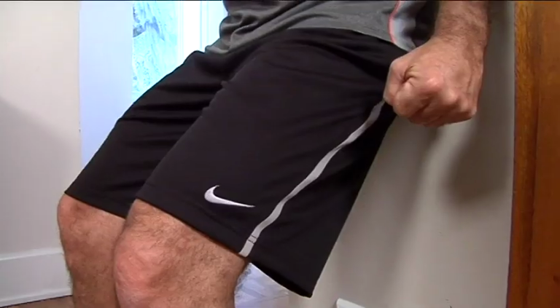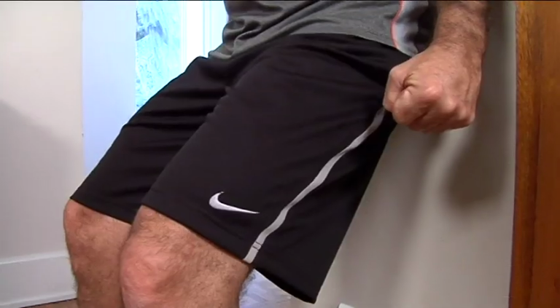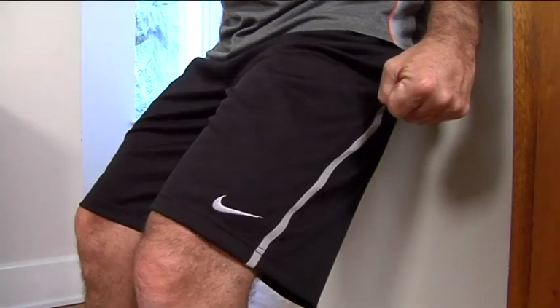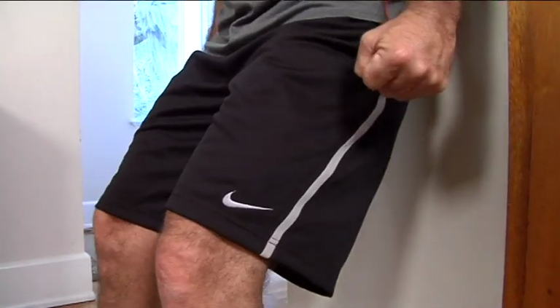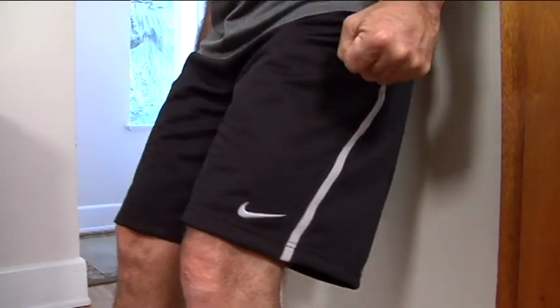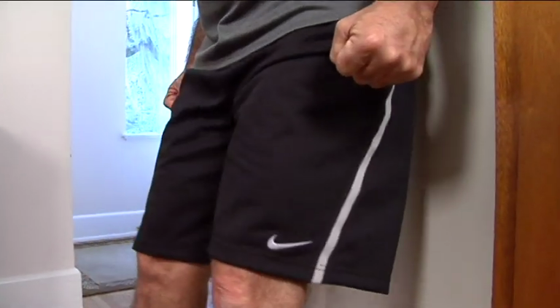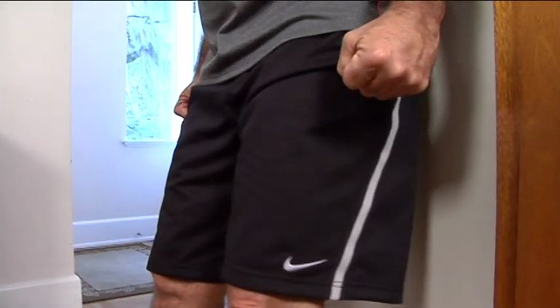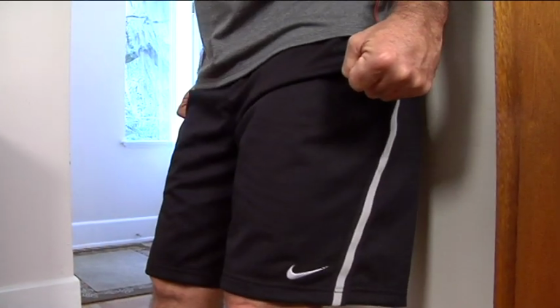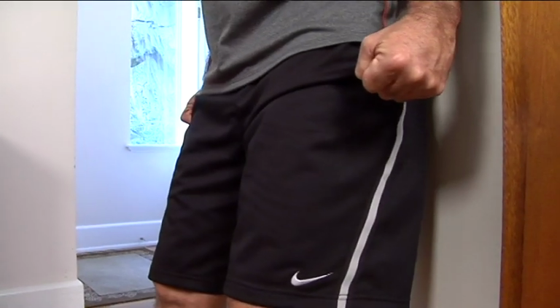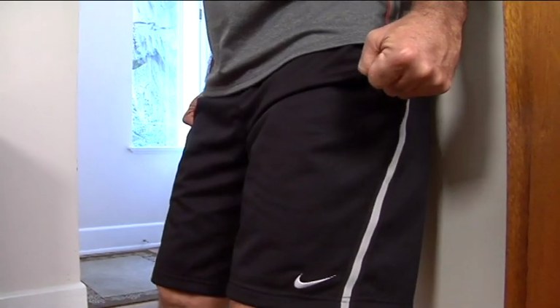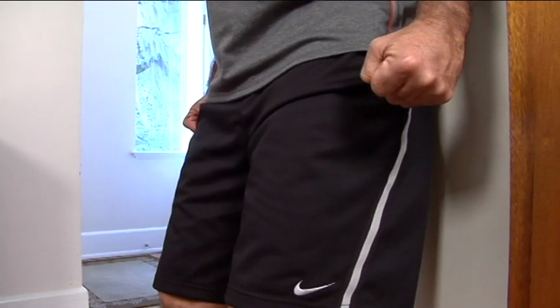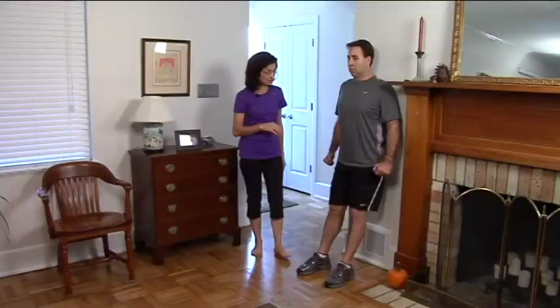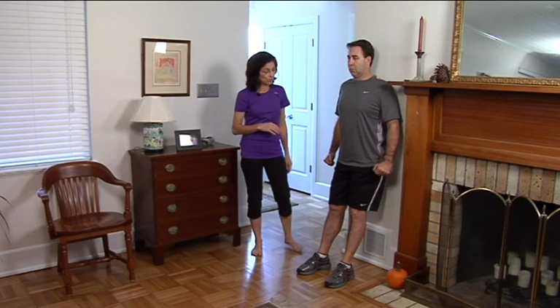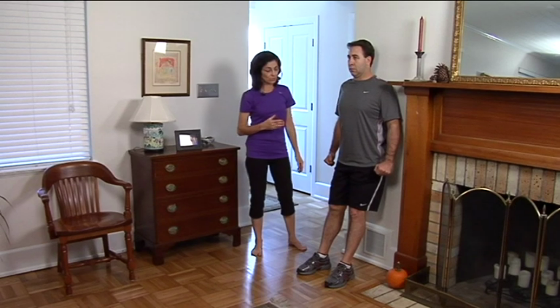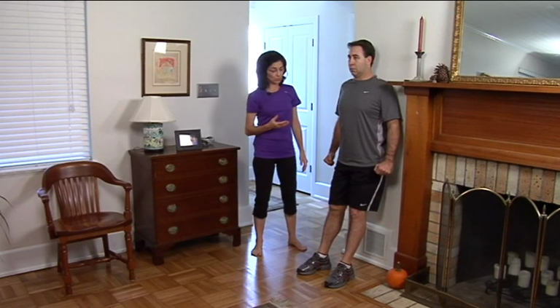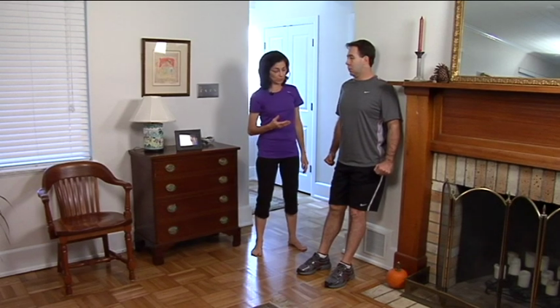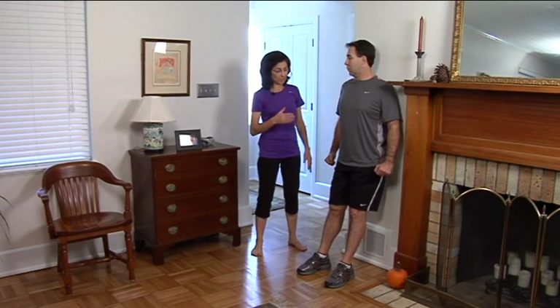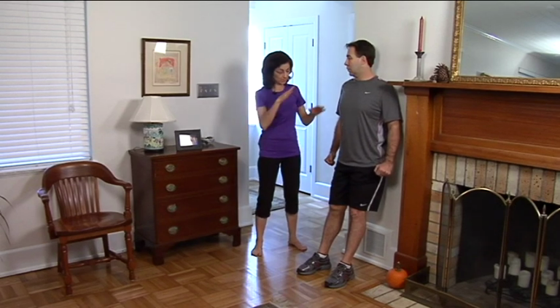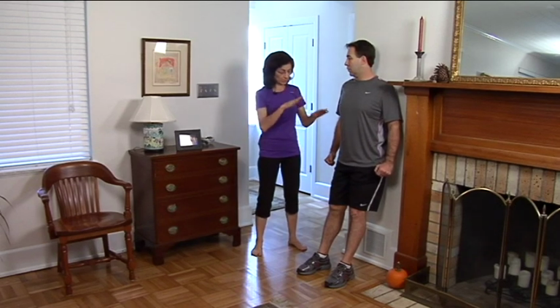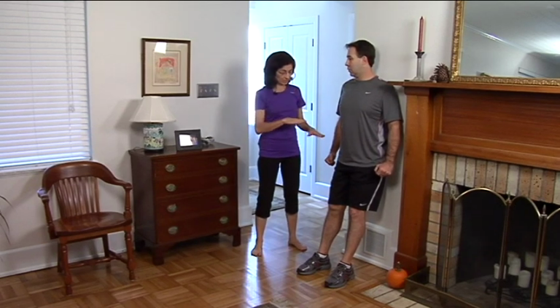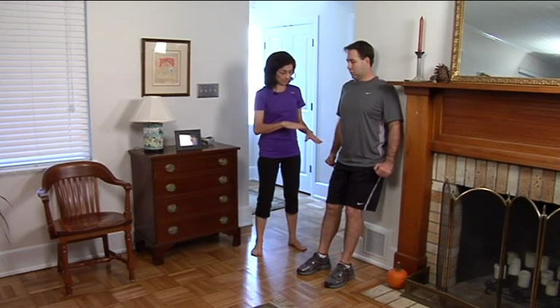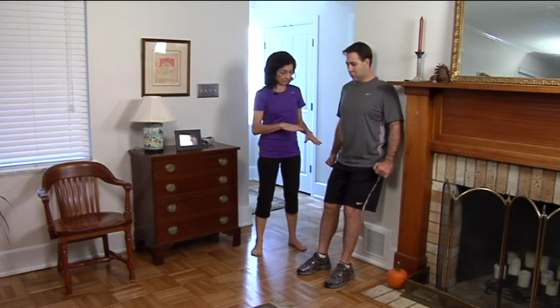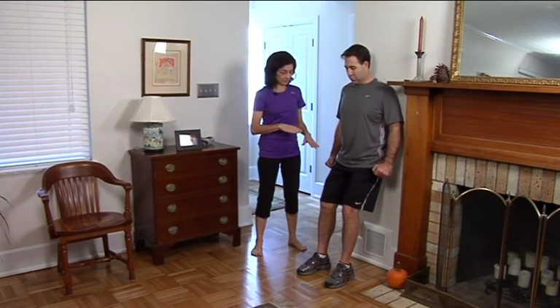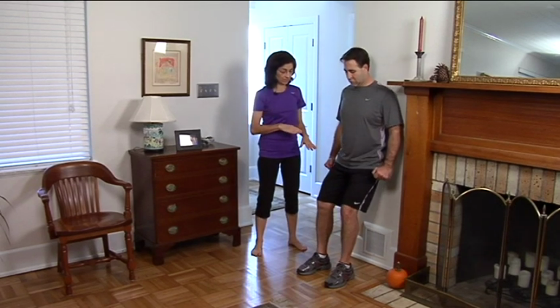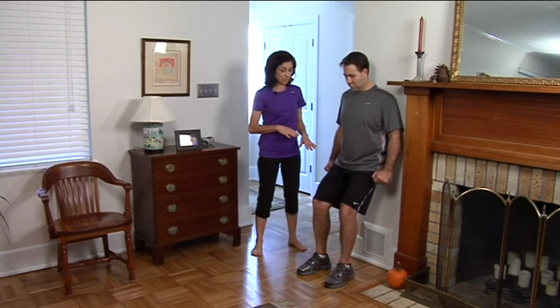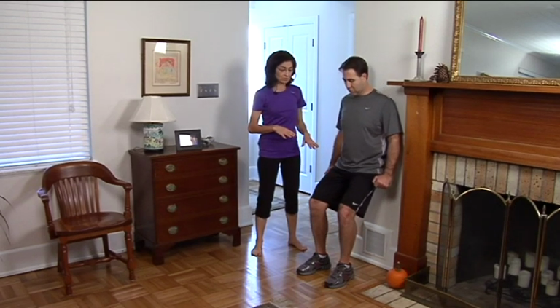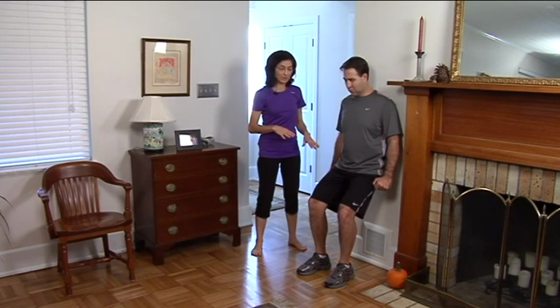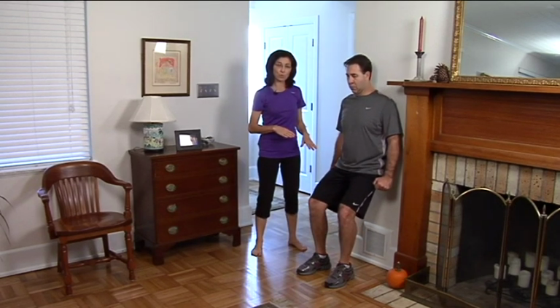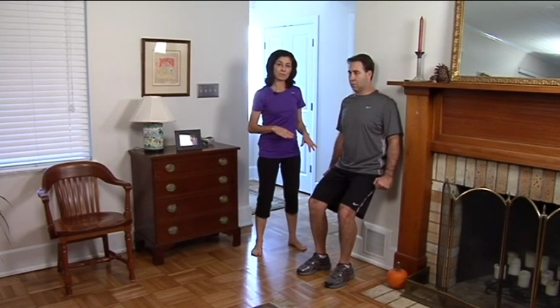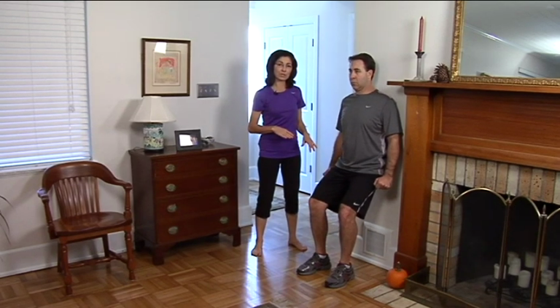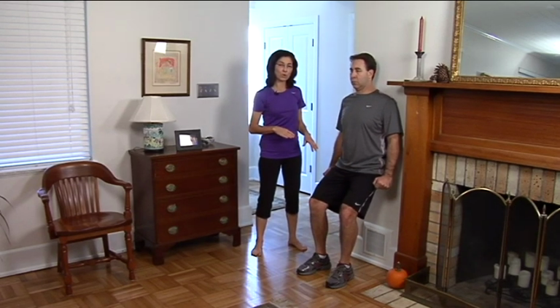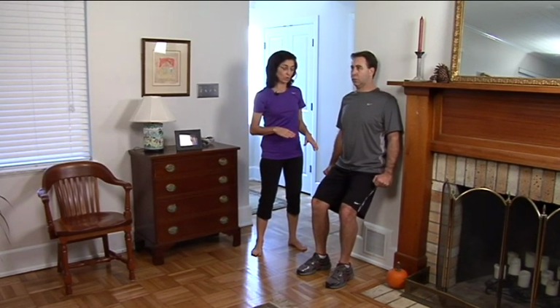Come on back up and repeat. What you want to work up to is about a one minute hold.